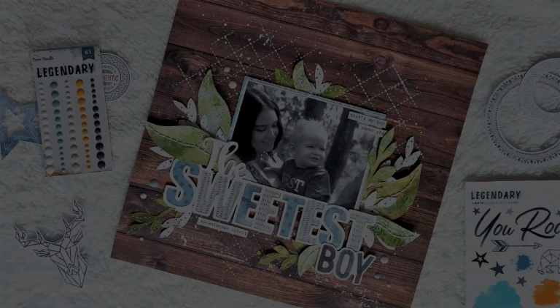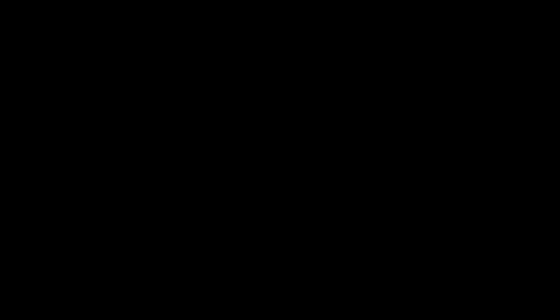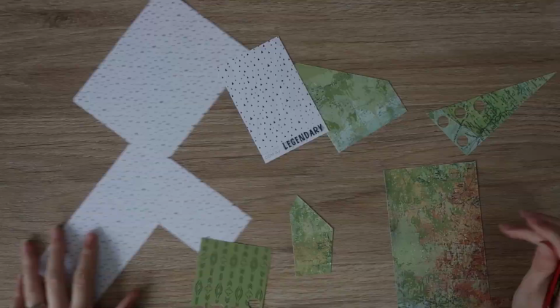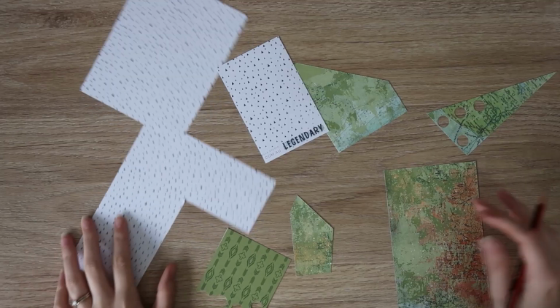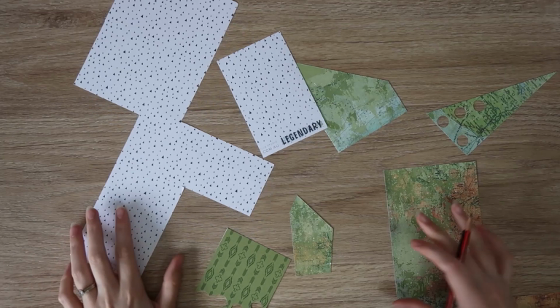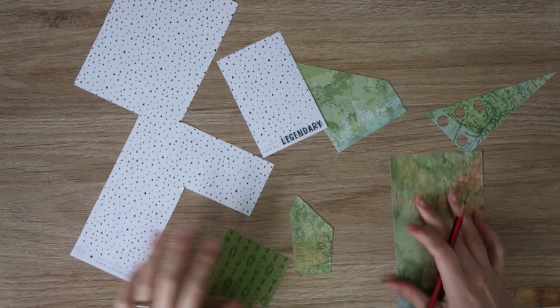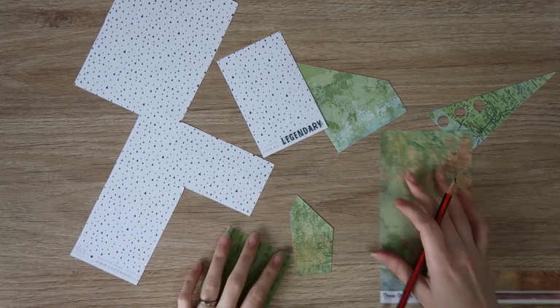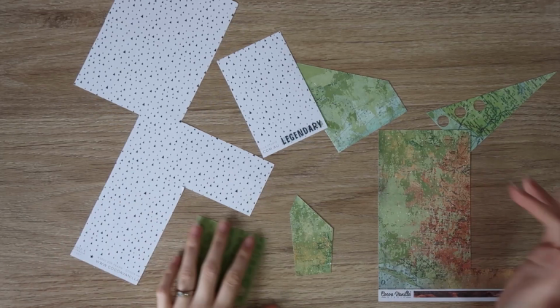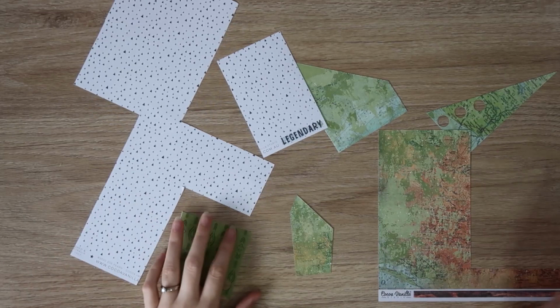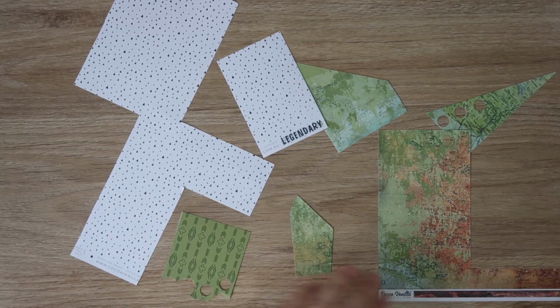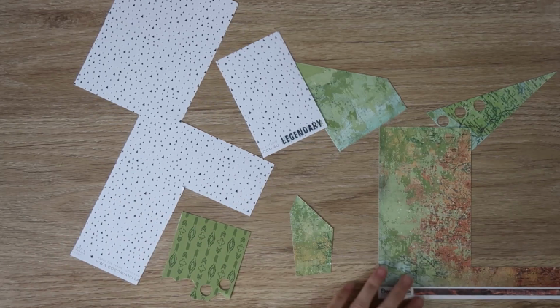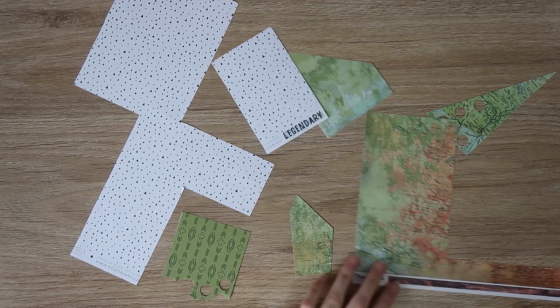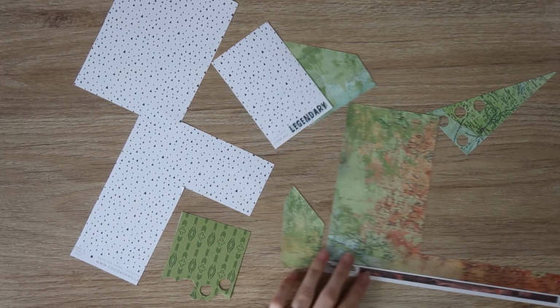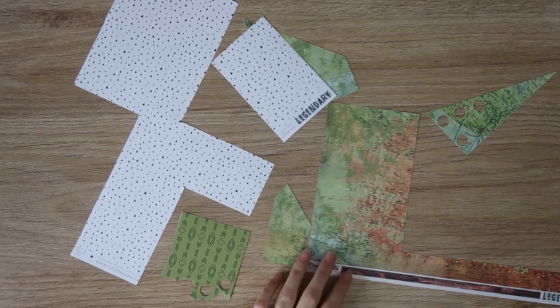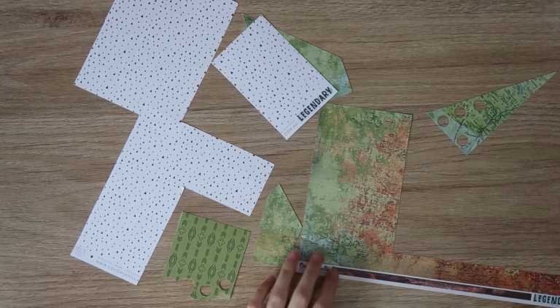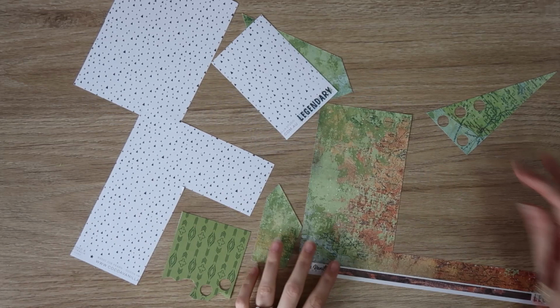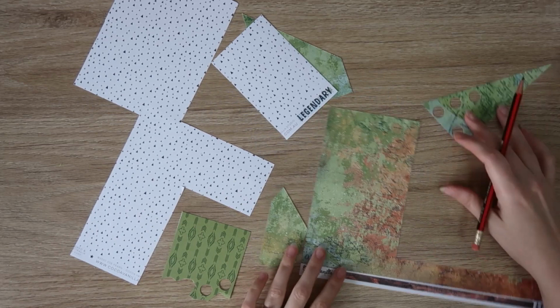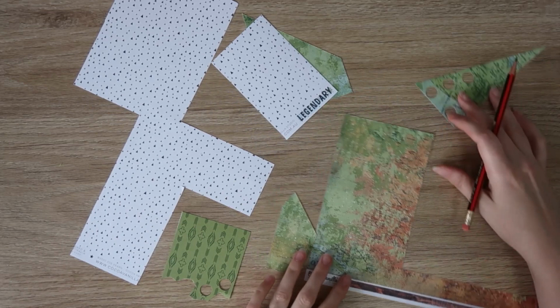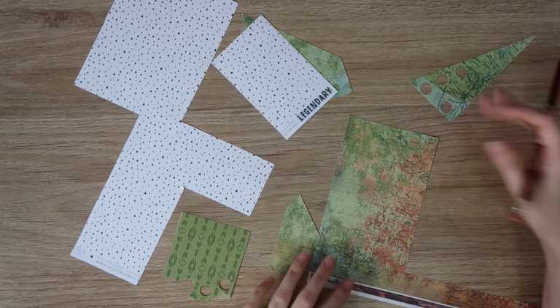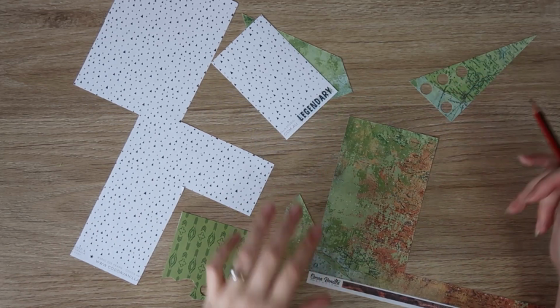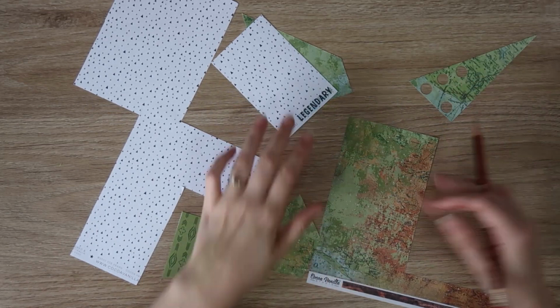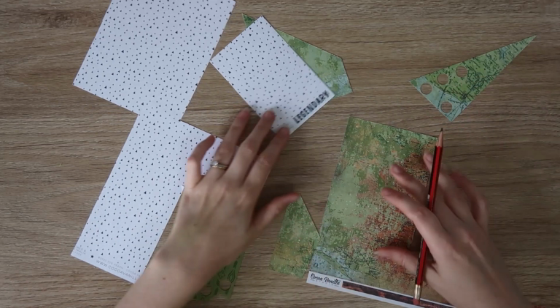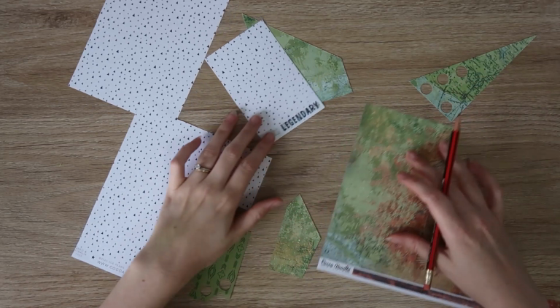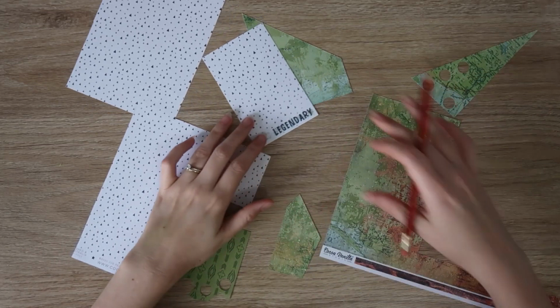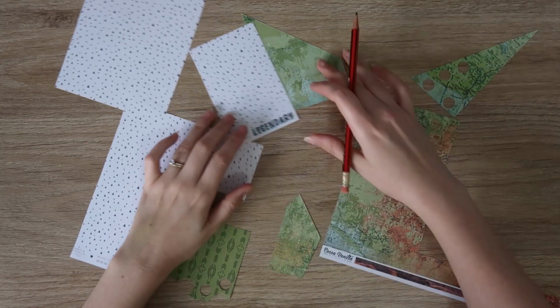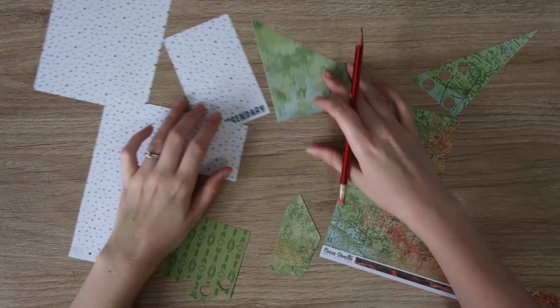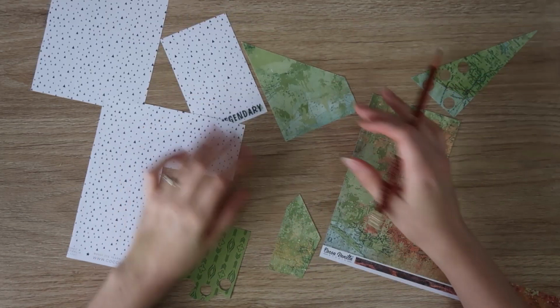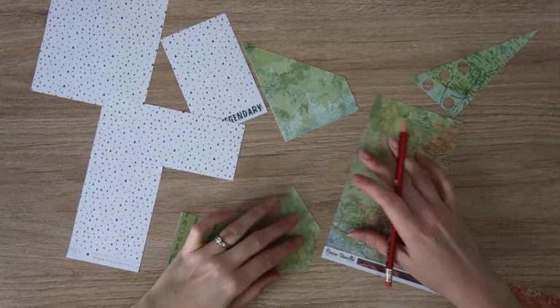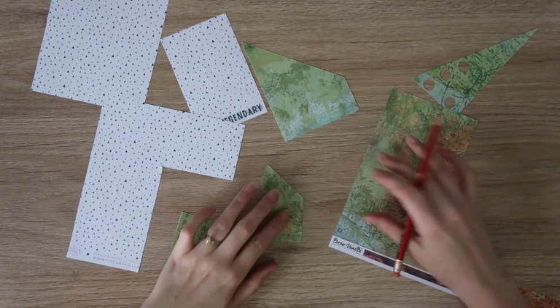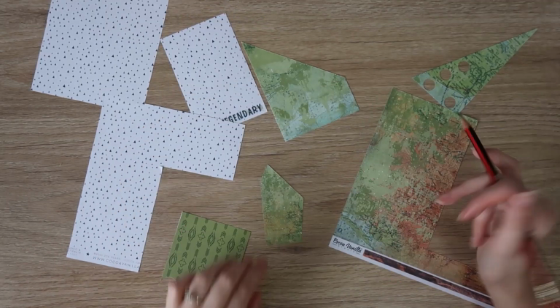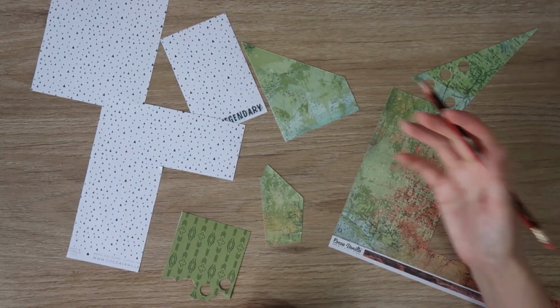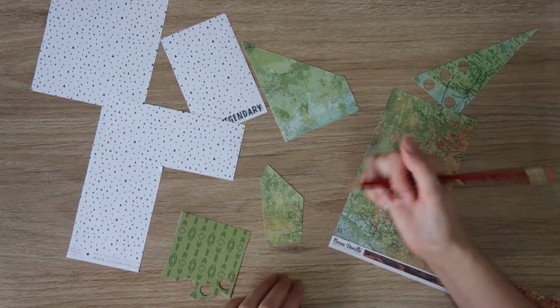Hi everyone, it's Dani and I'm here today with a layout to share for the Coco Vanilla Studio design team.